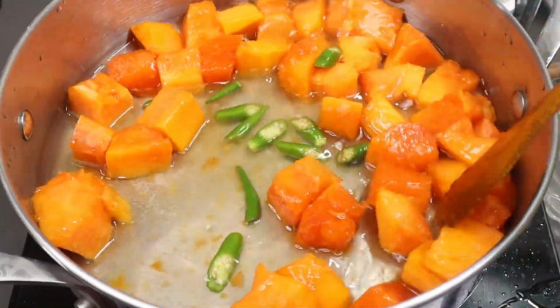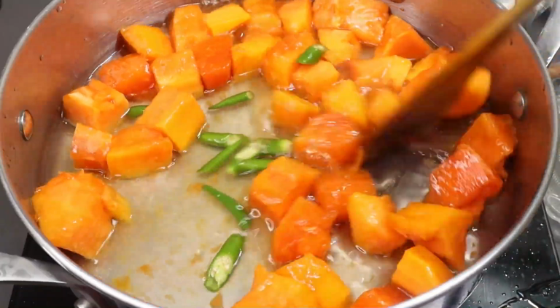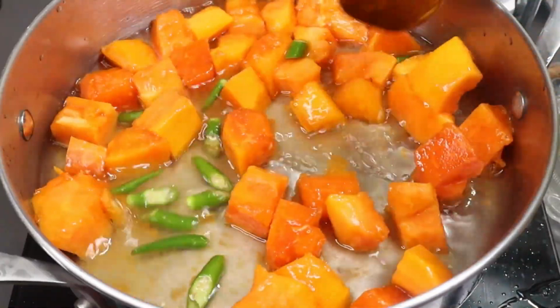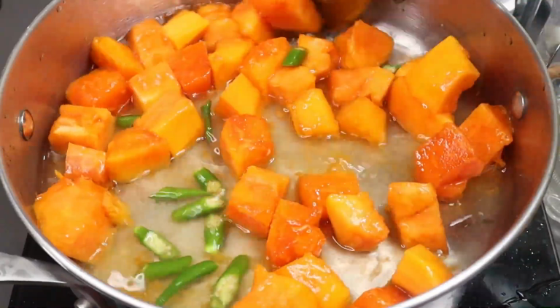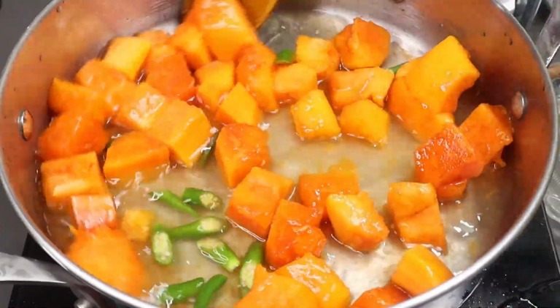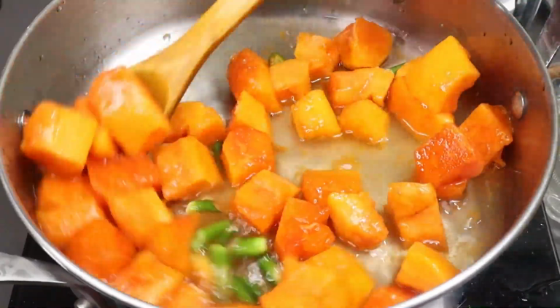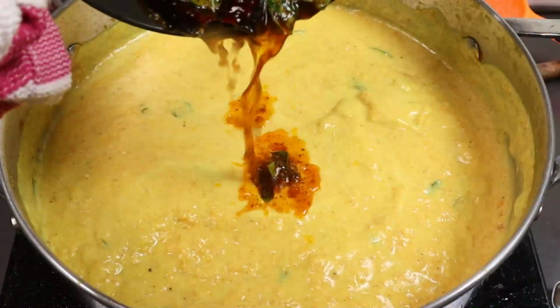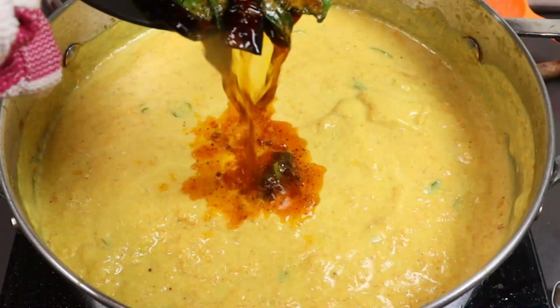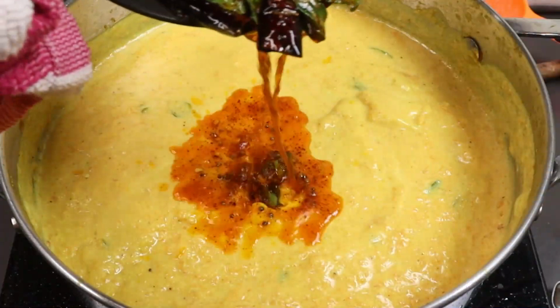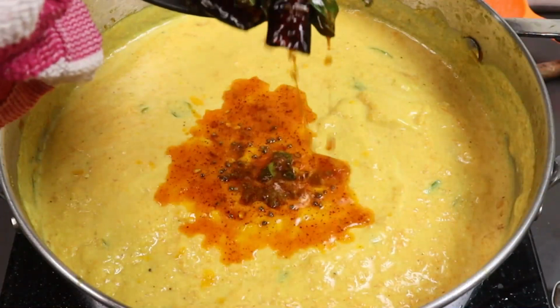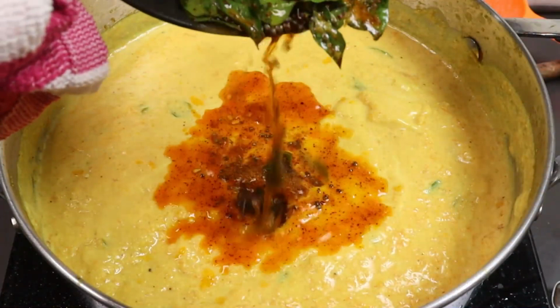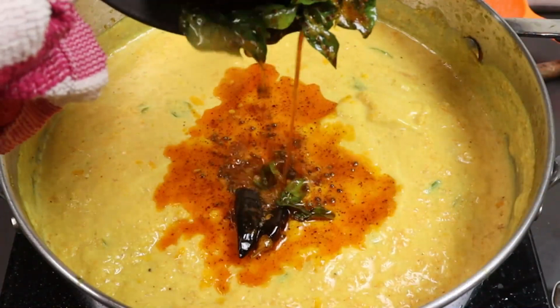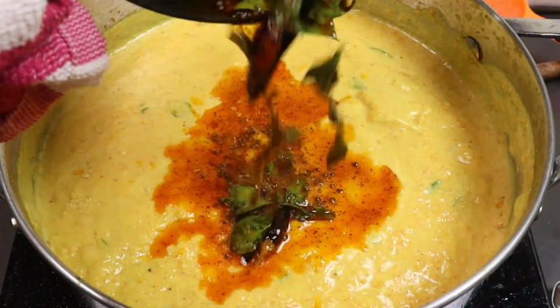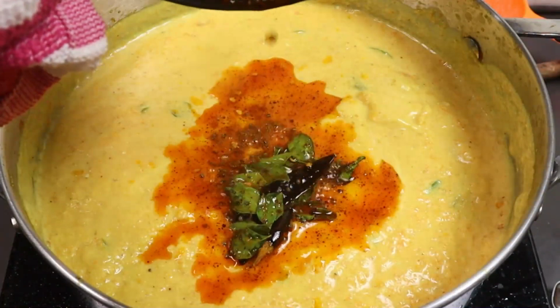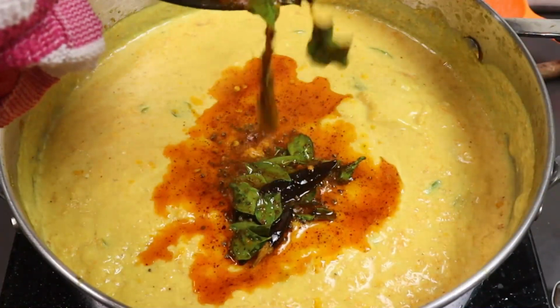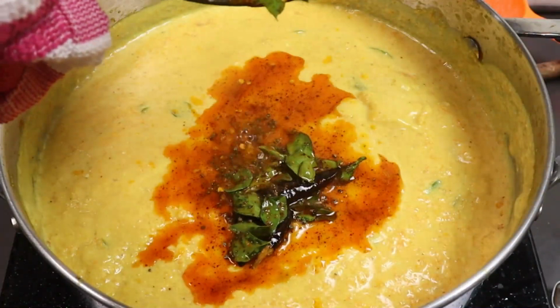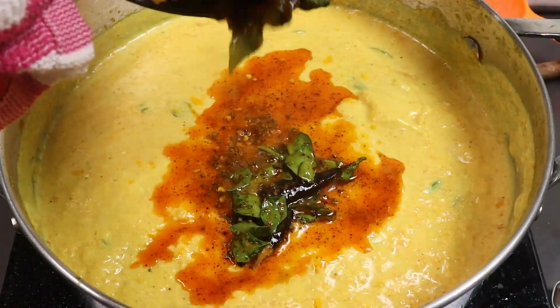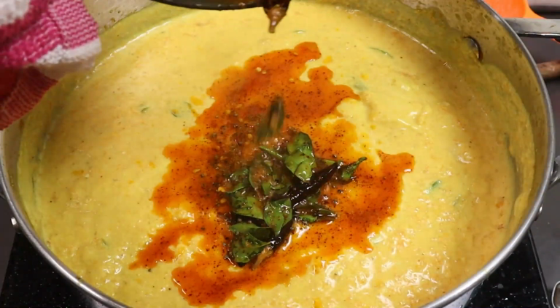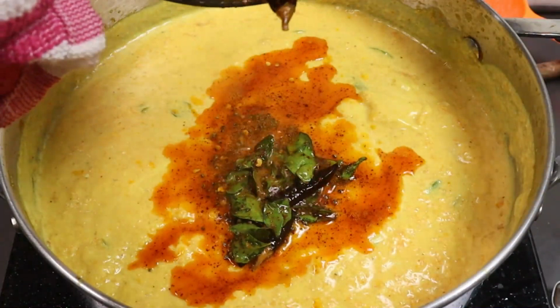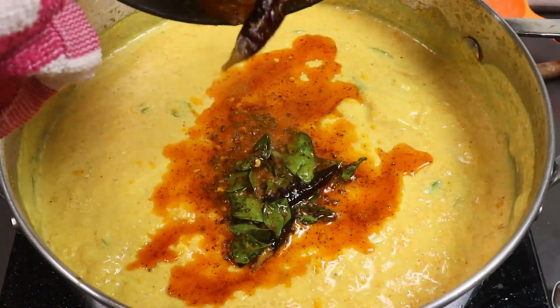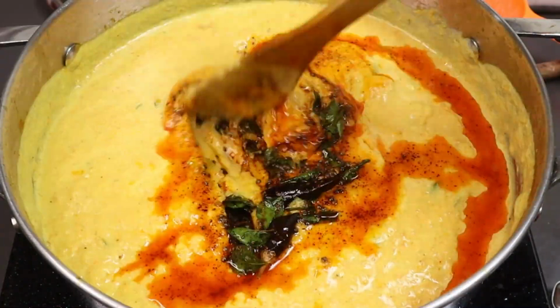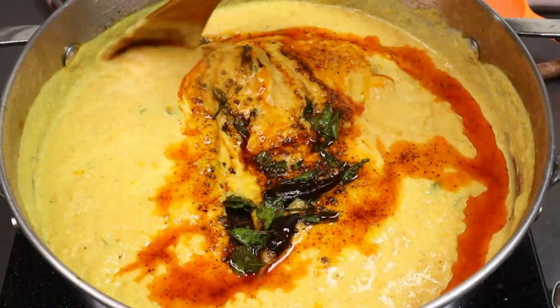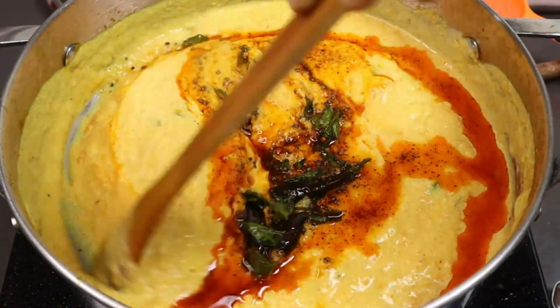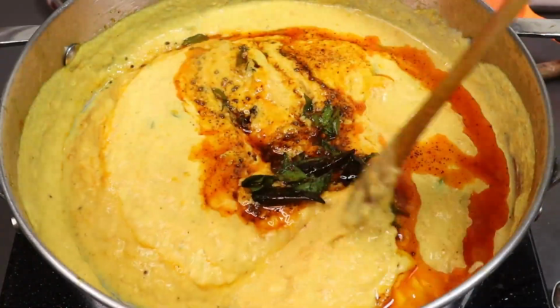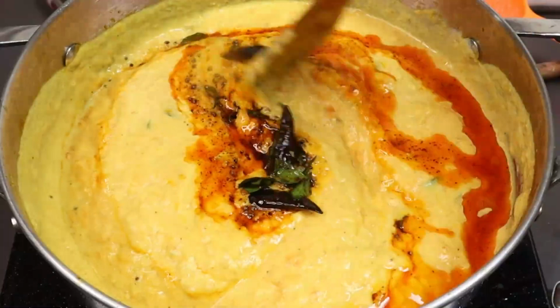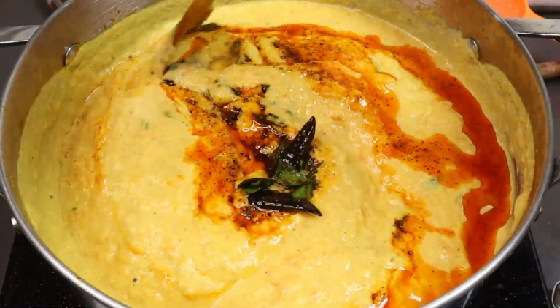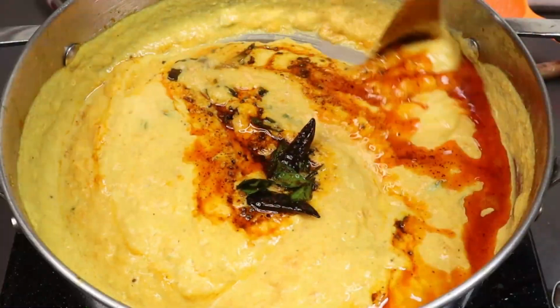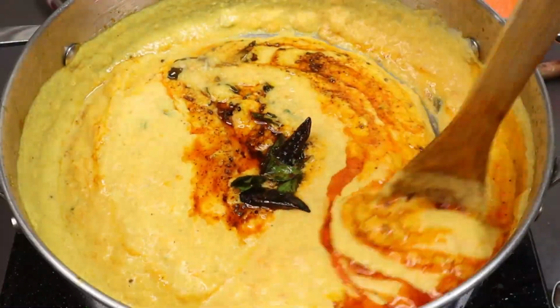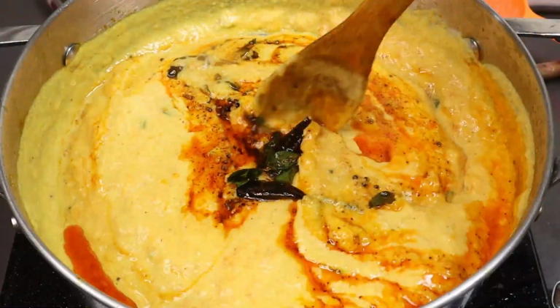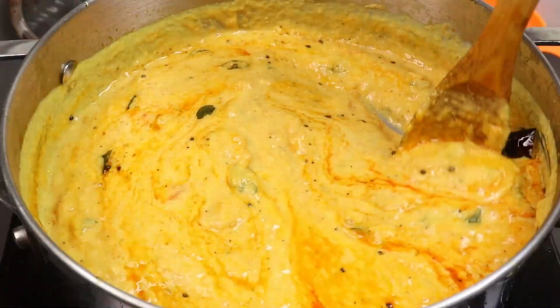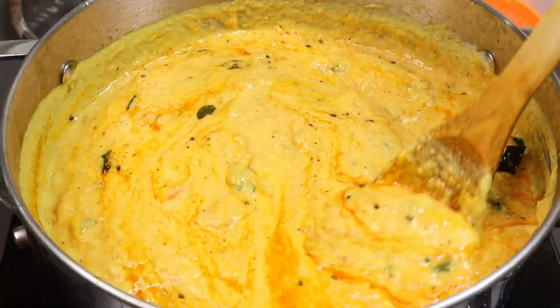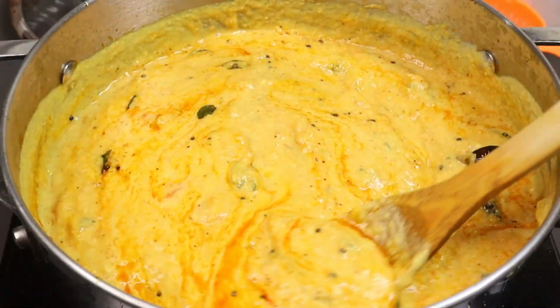Hi friends, welcome to Shiba's Recipes. And I have to eat a nice taste of that and it's really nice.